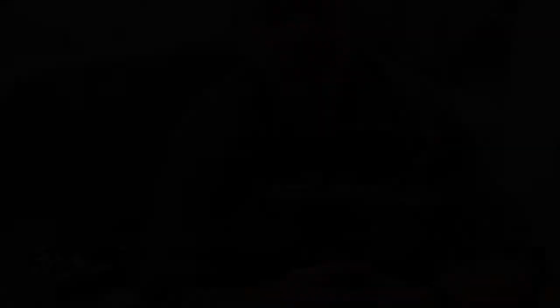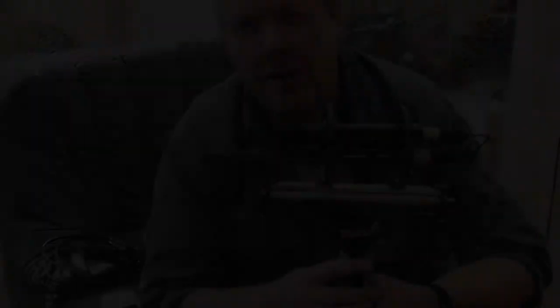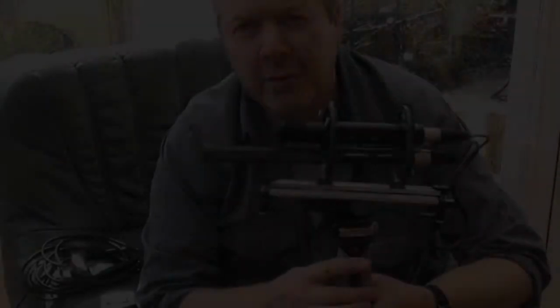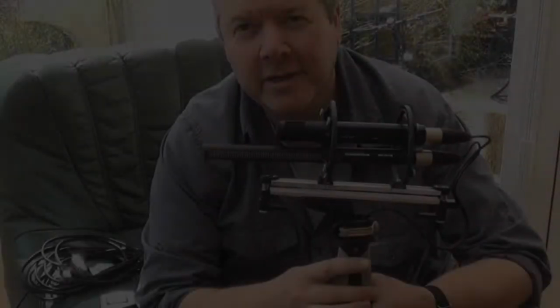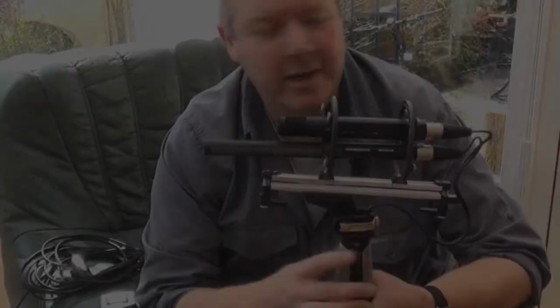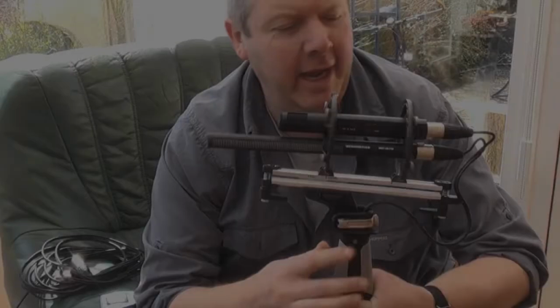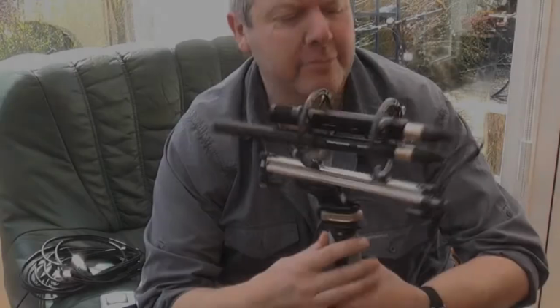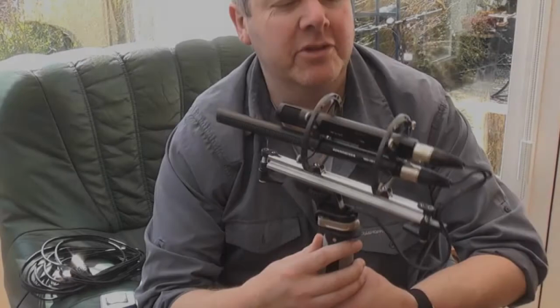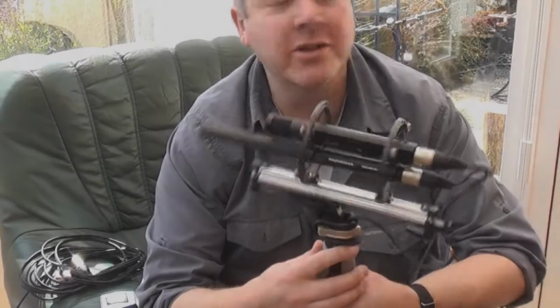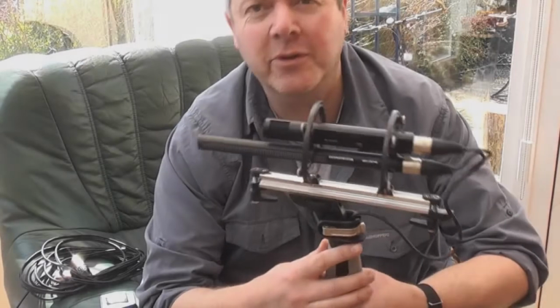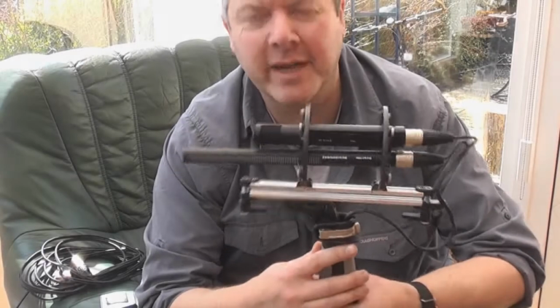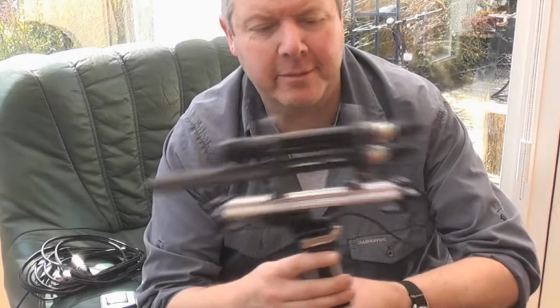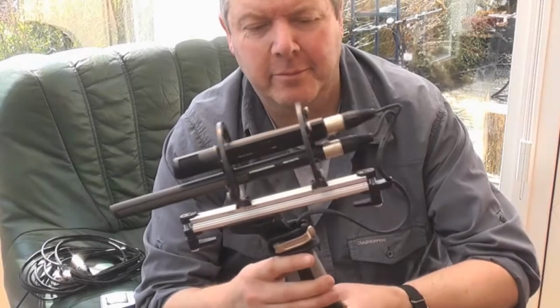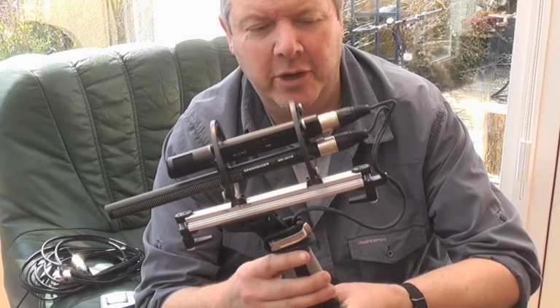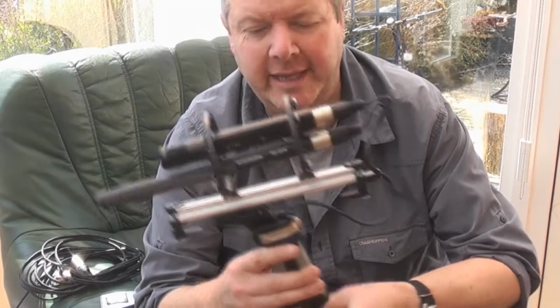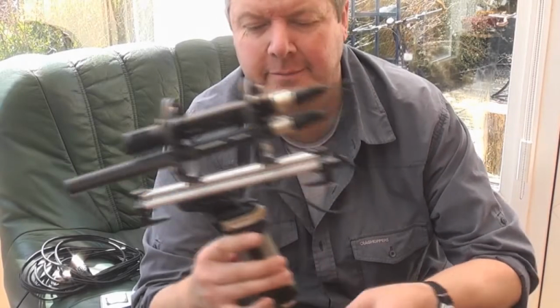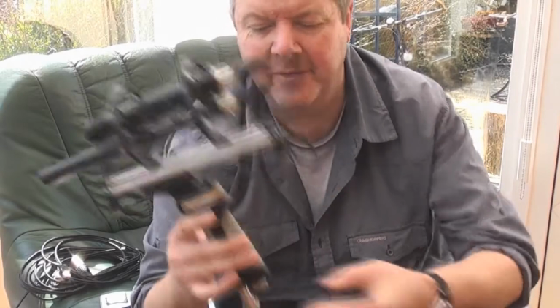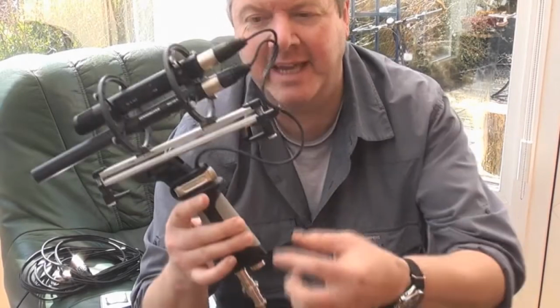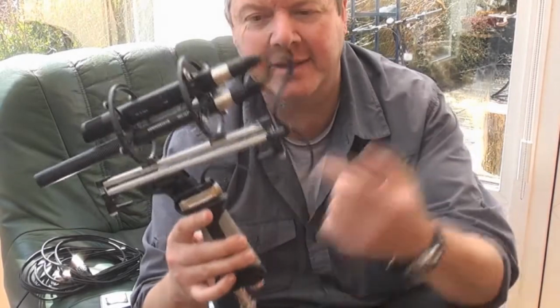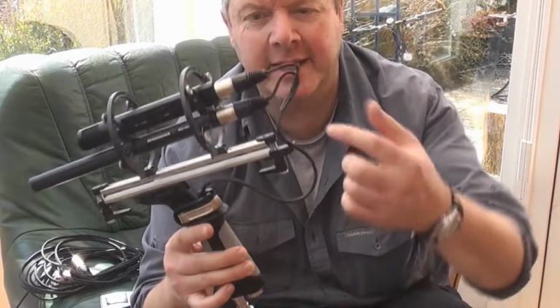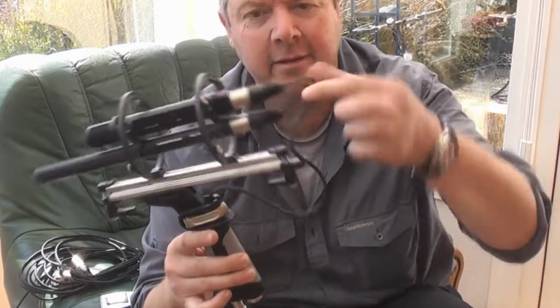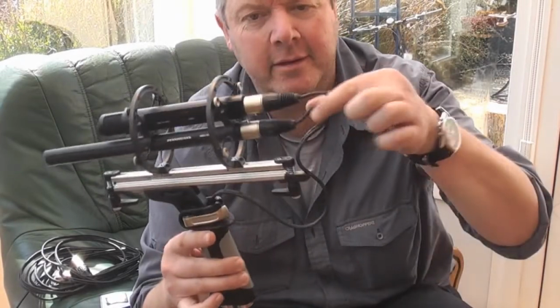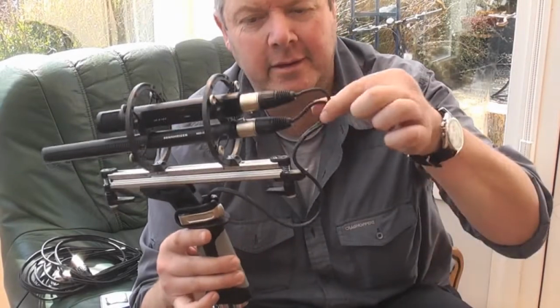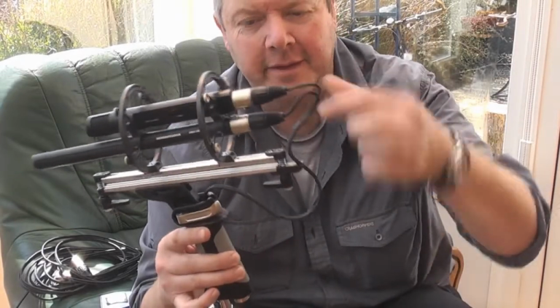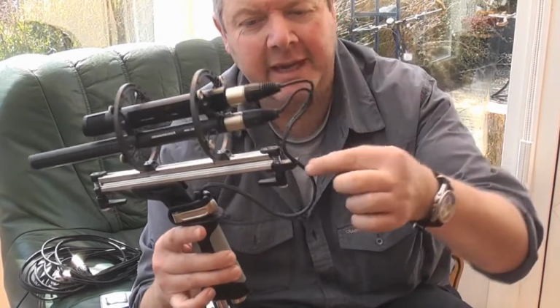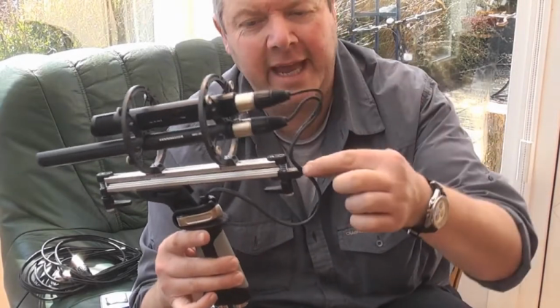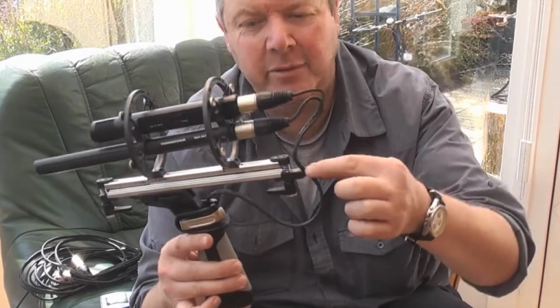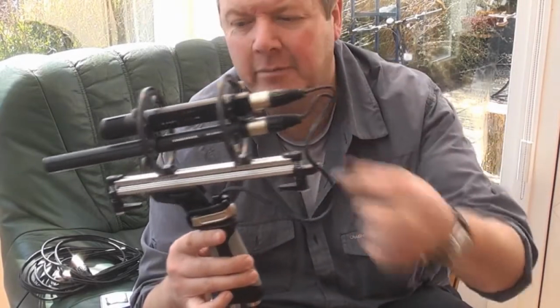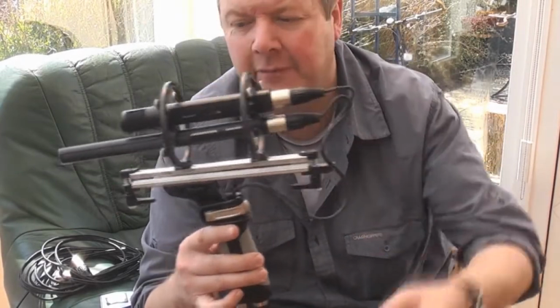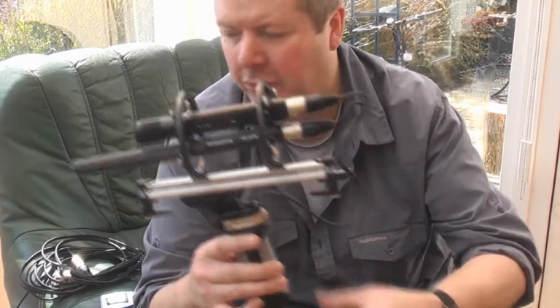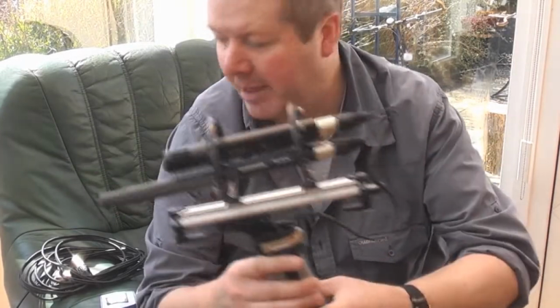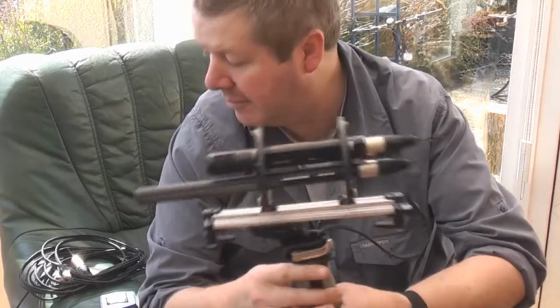Hi folks, just let me do a quick look at replacing the inner cable on a Rode blimp.